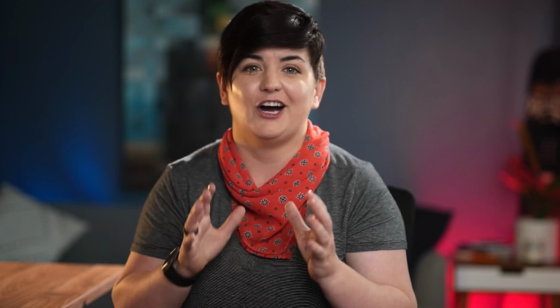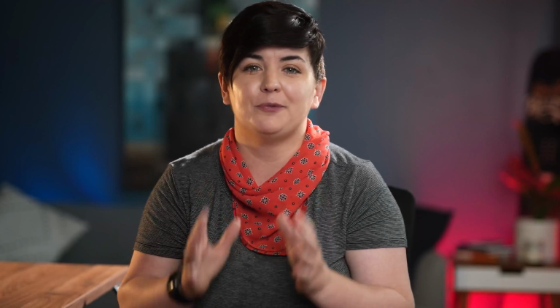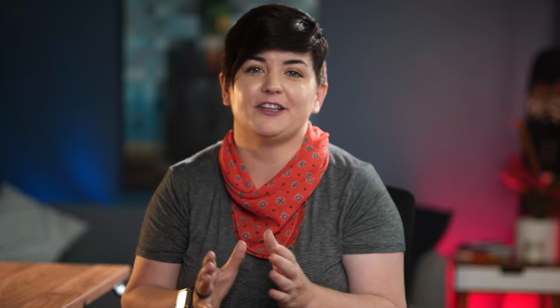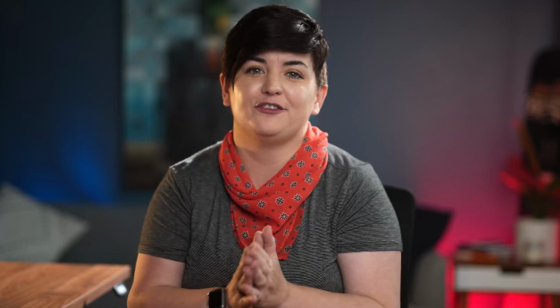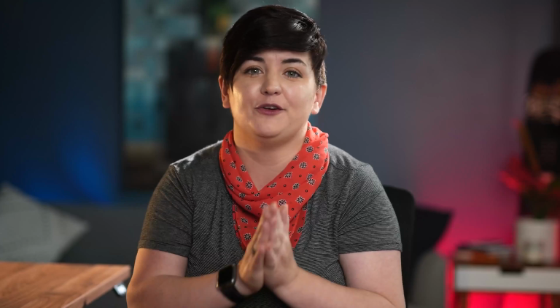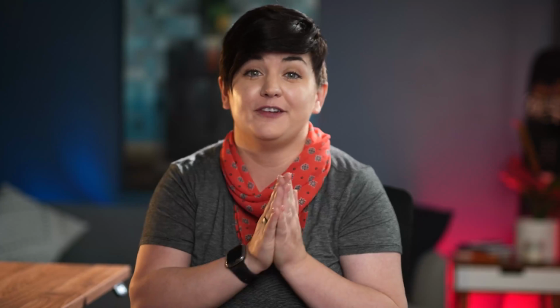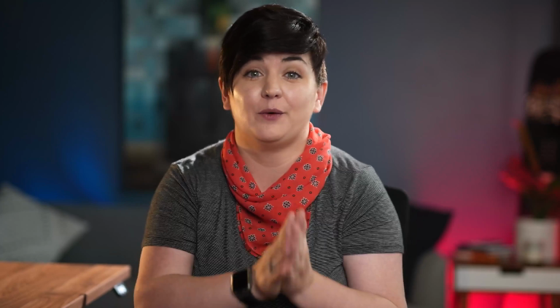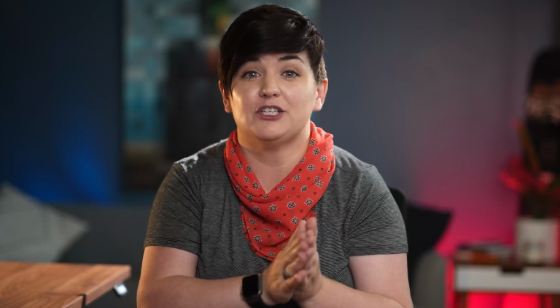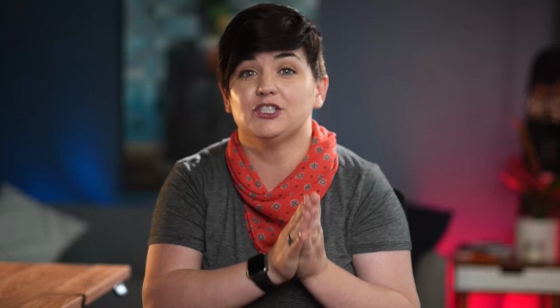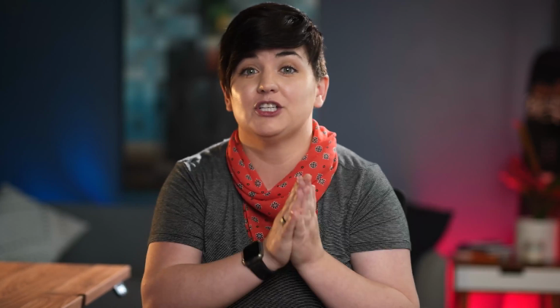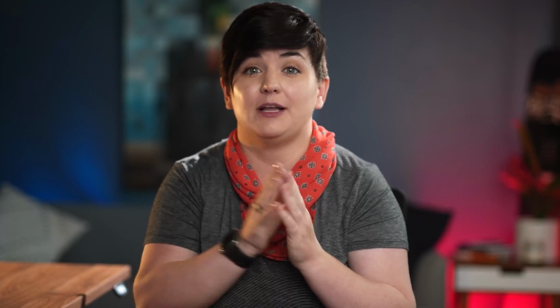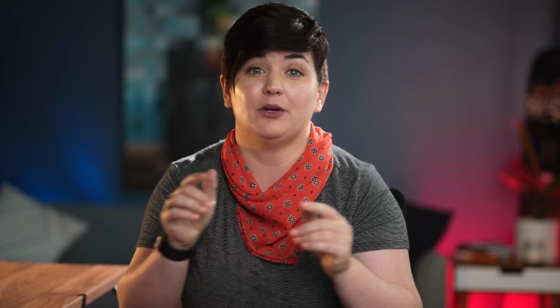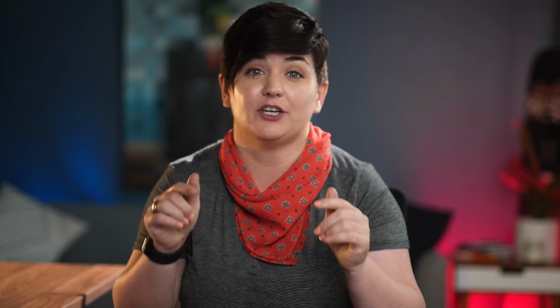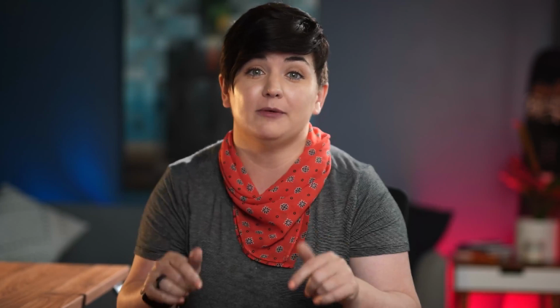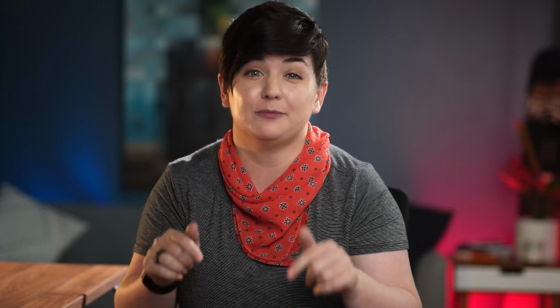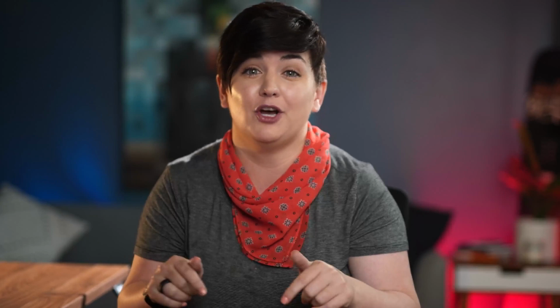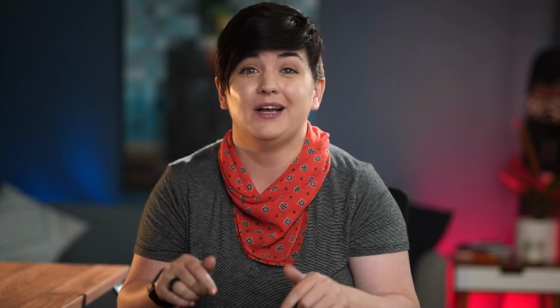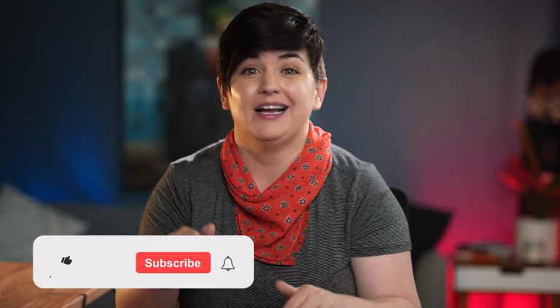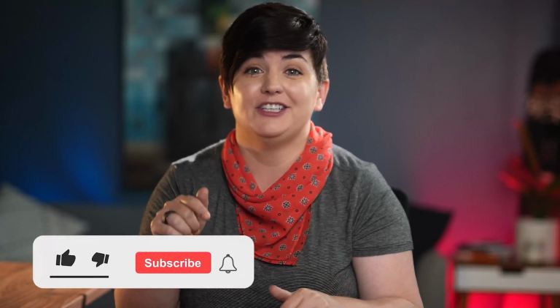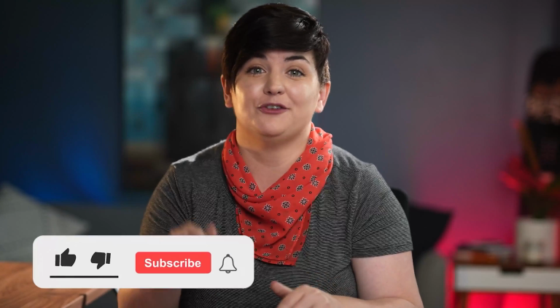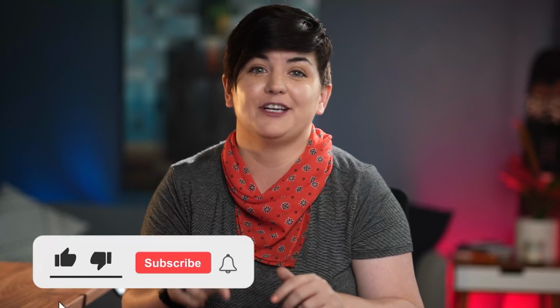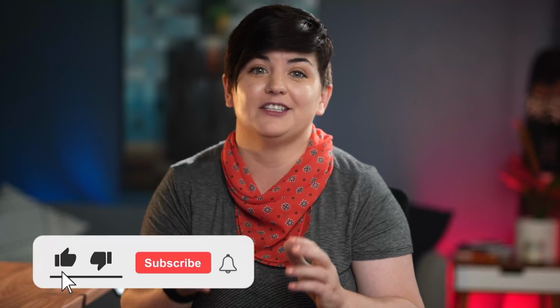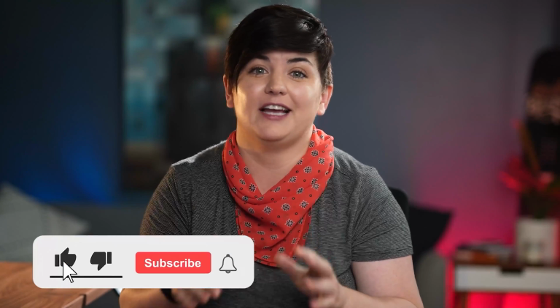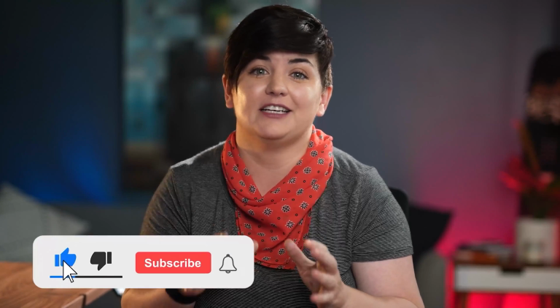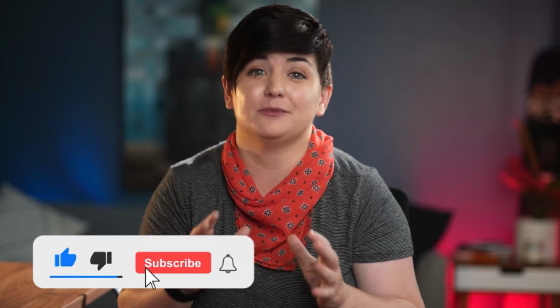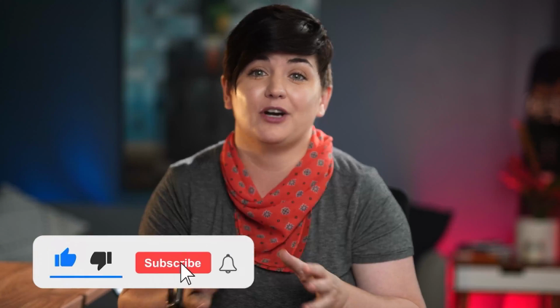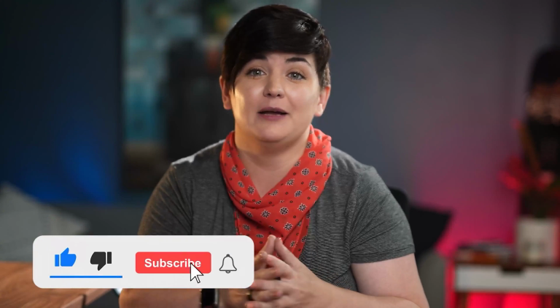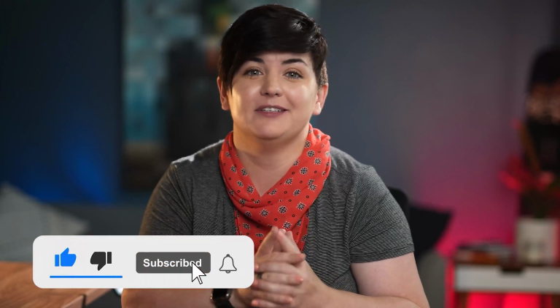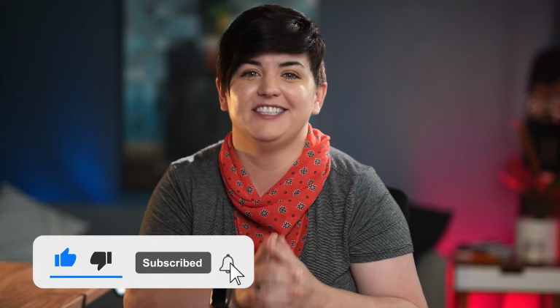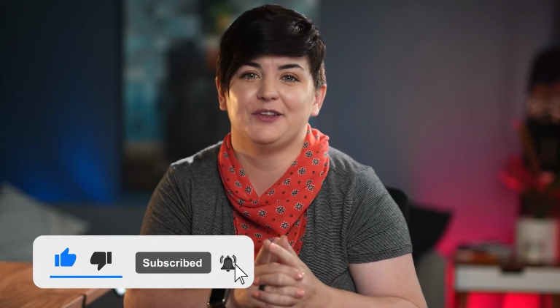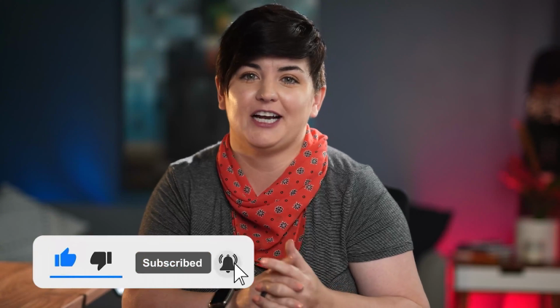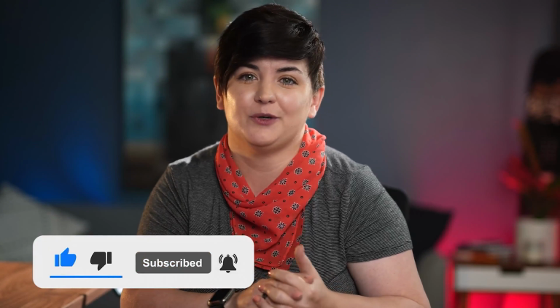Hope you liked this video. If you have any questions, let me know in the comments below and don't forget to like and subscribe. See you on the next one.